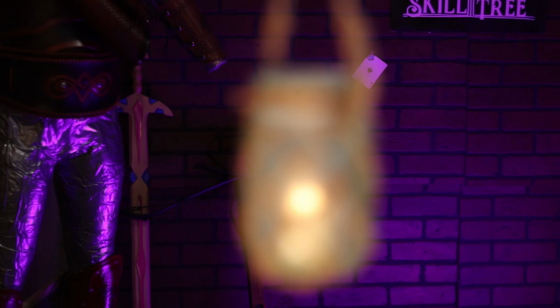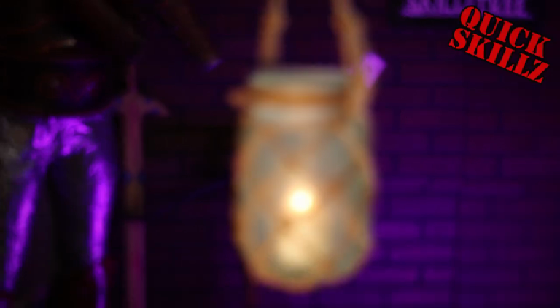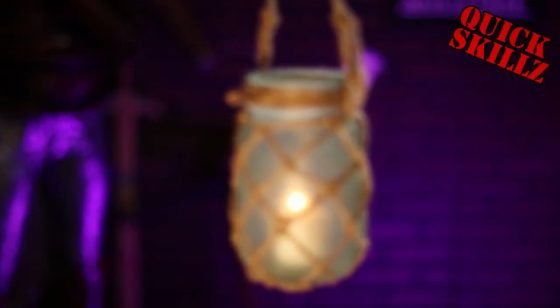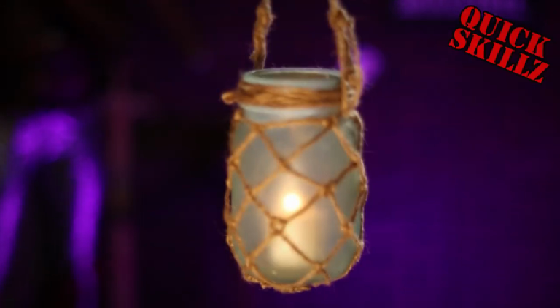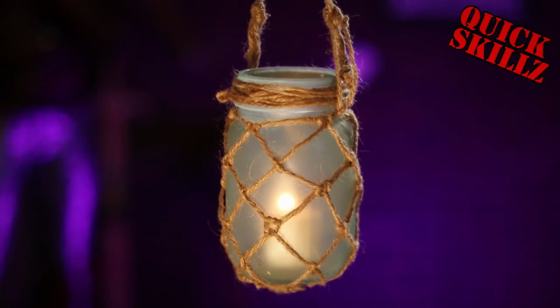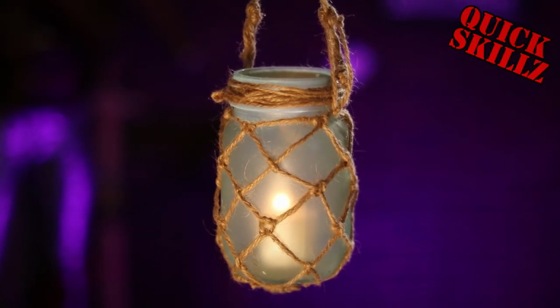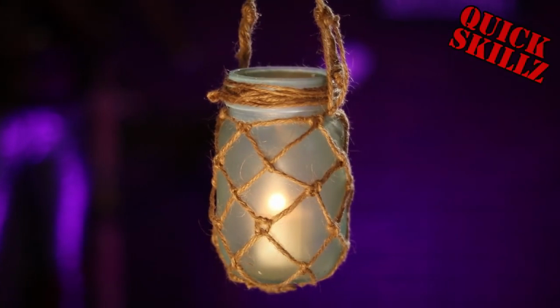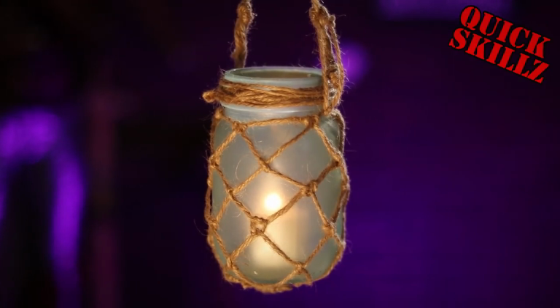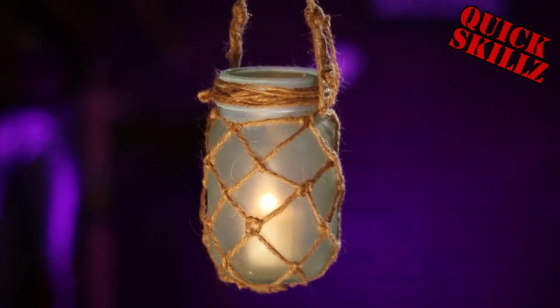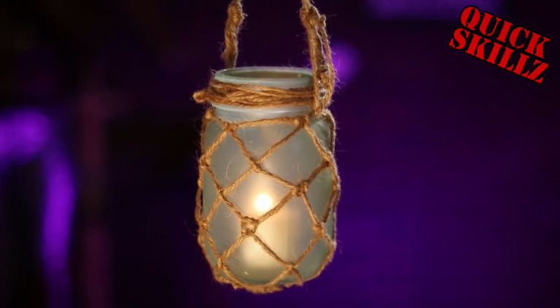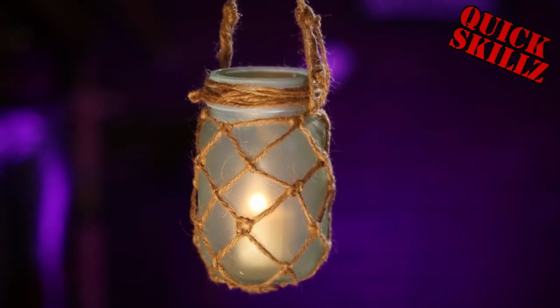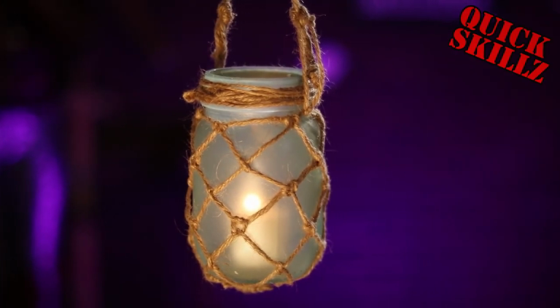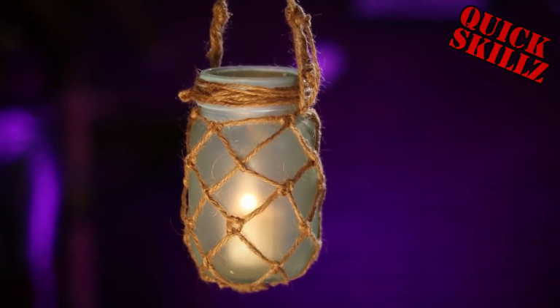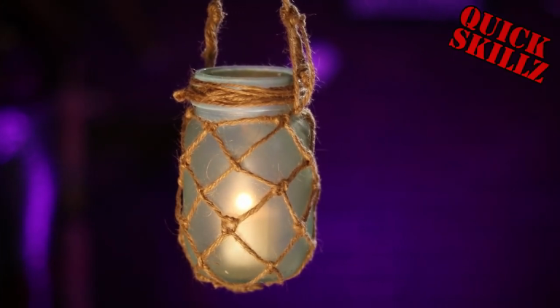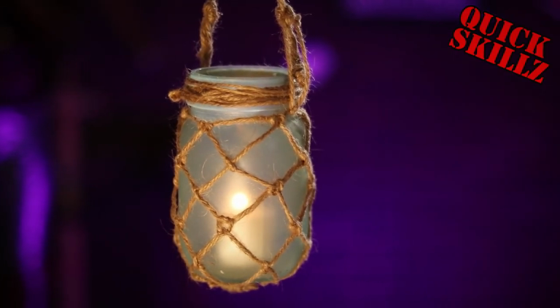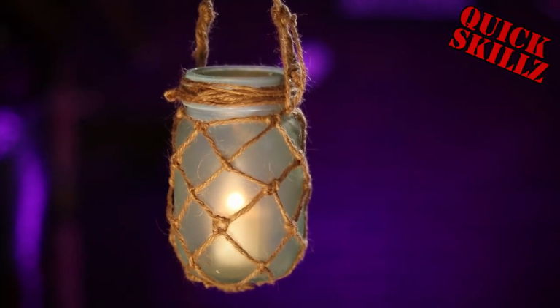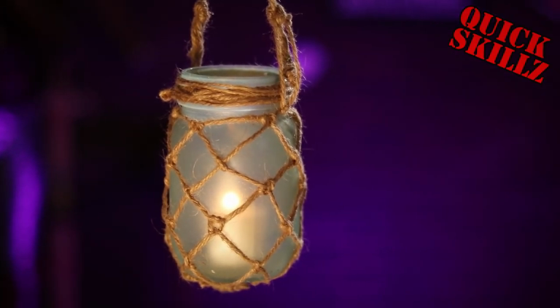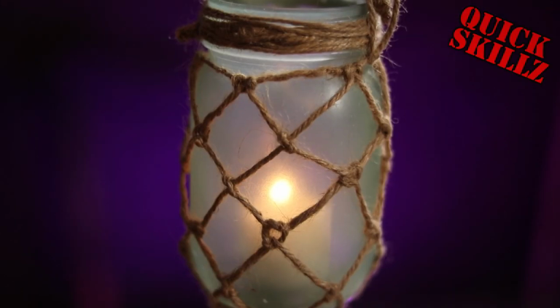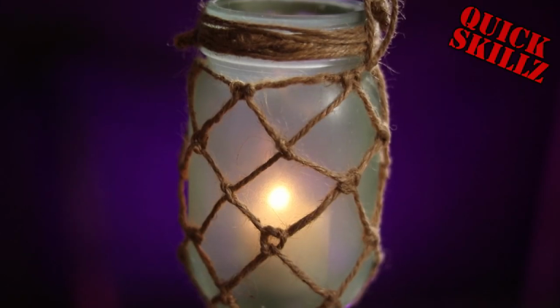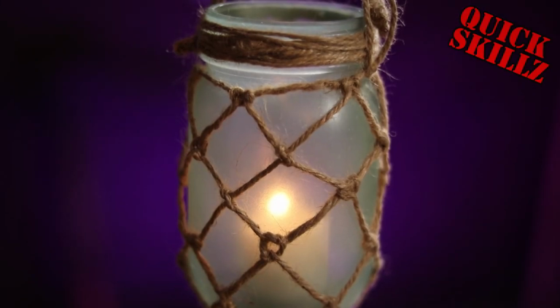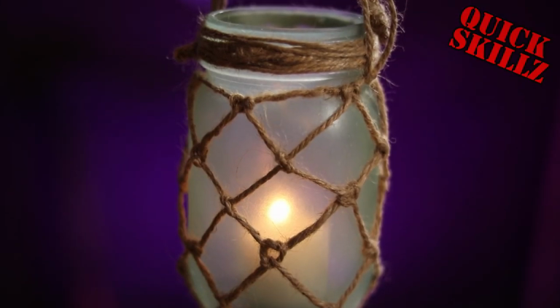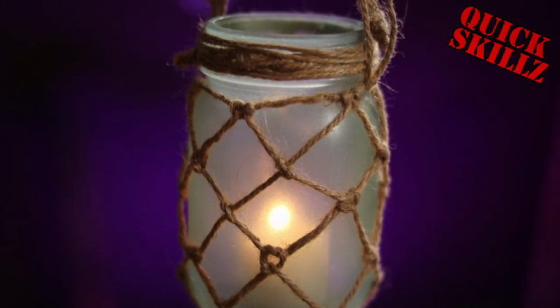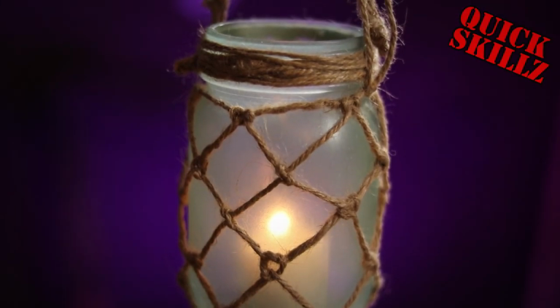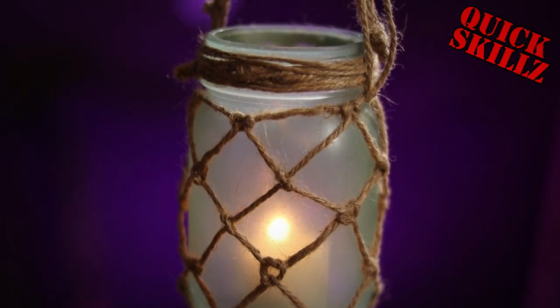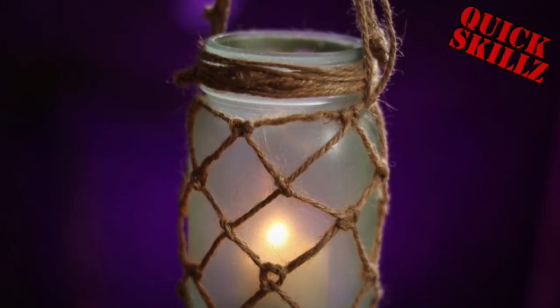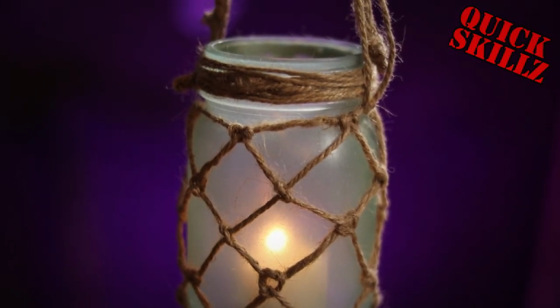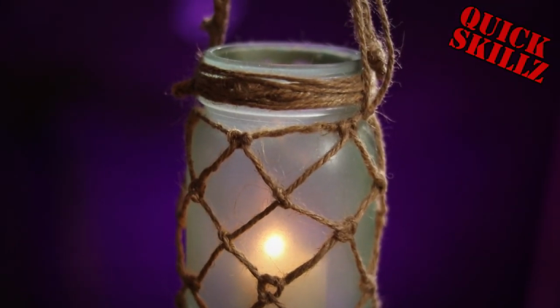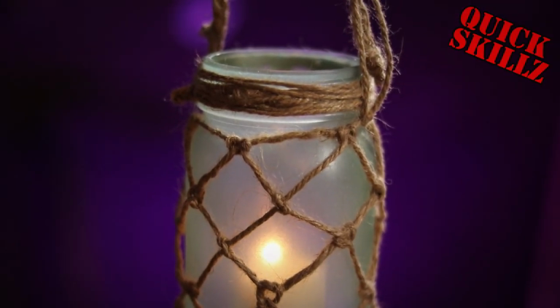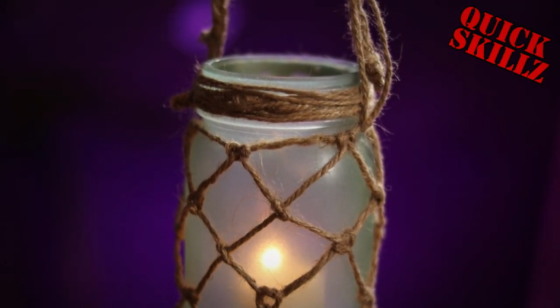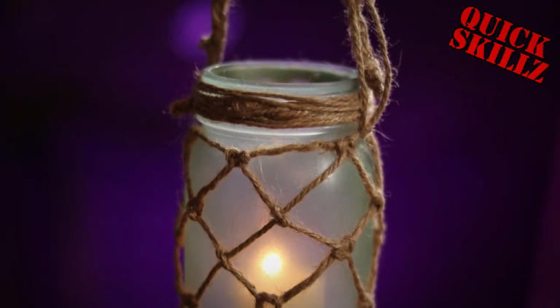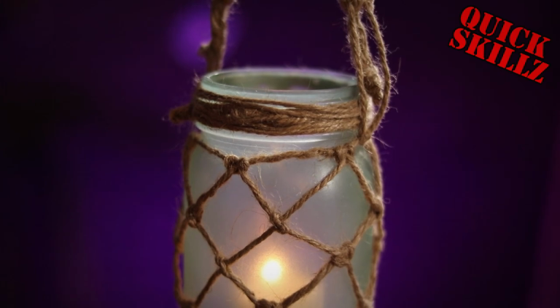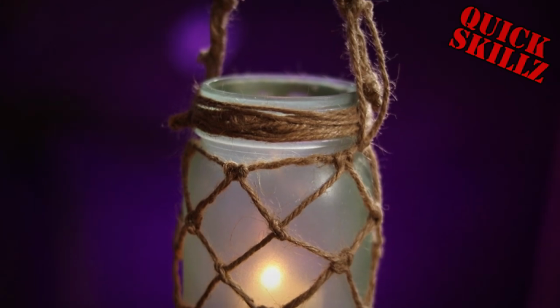What up fam? Today we're going to learn how to make this beautiful knotted jar lantern. Stay tuned.